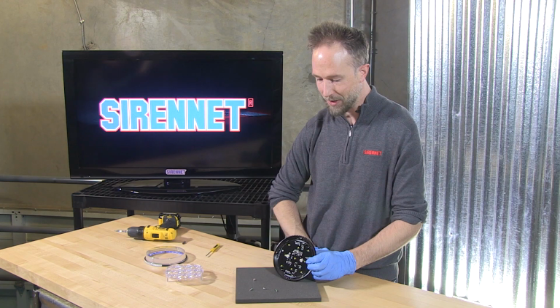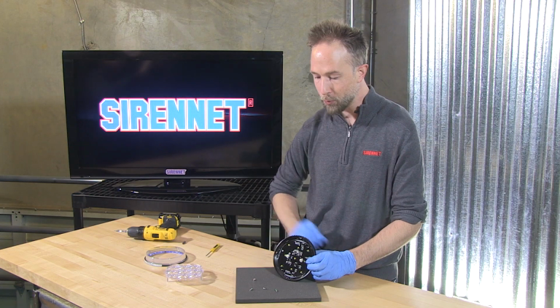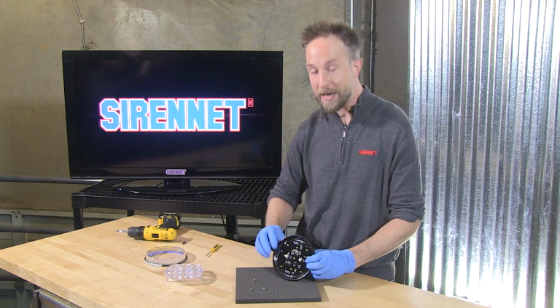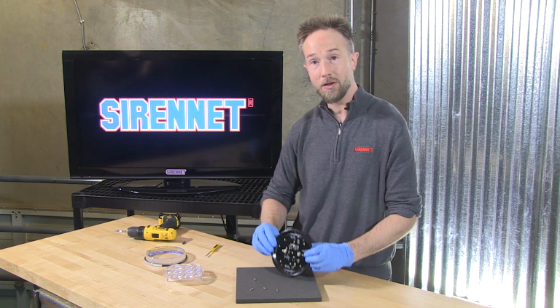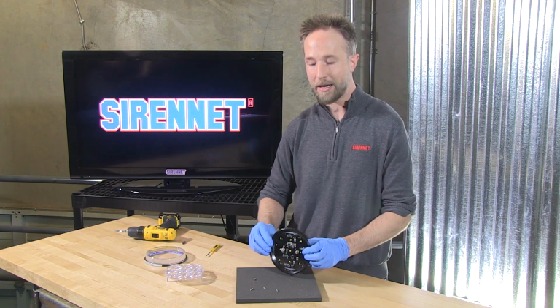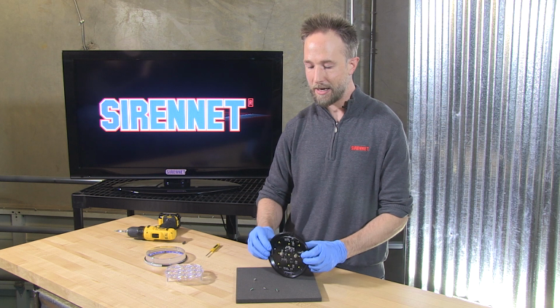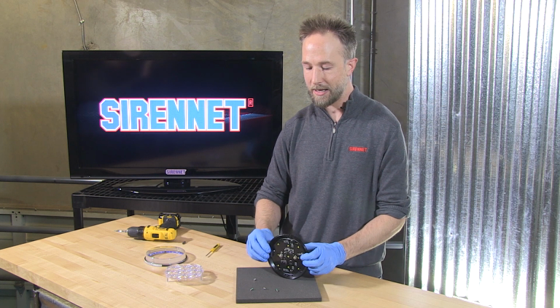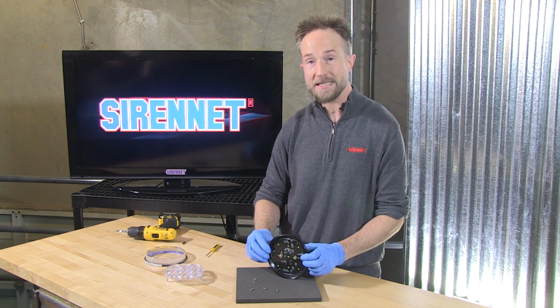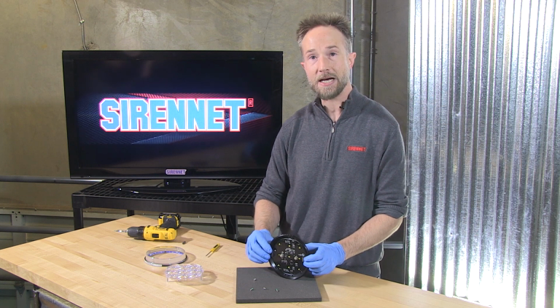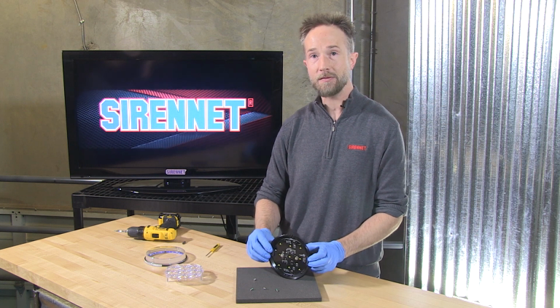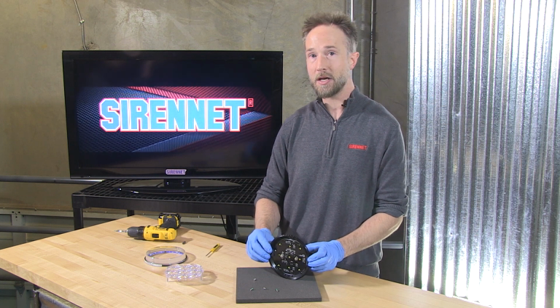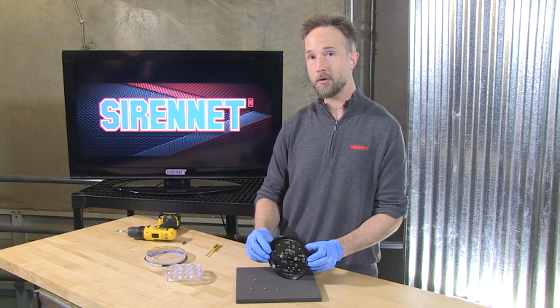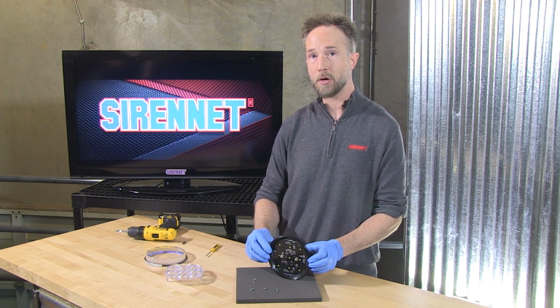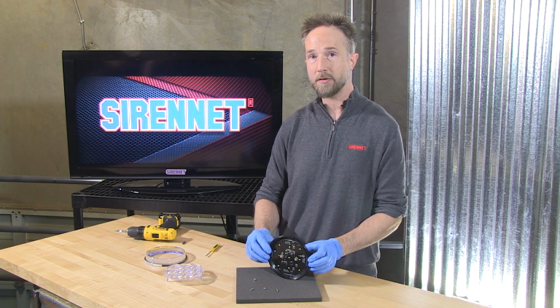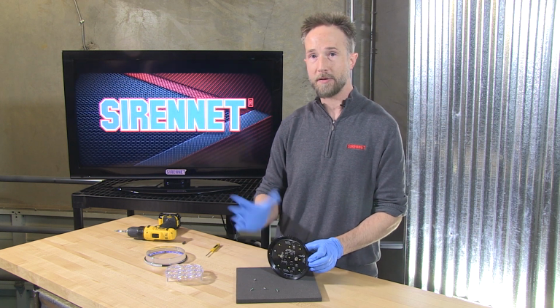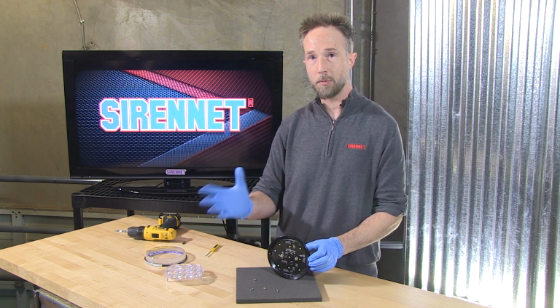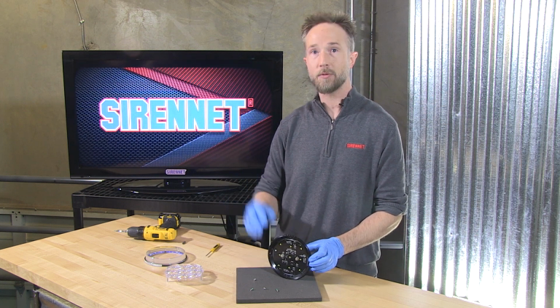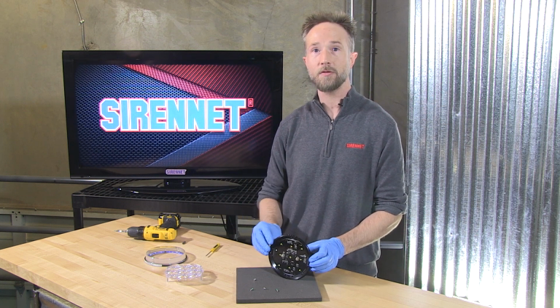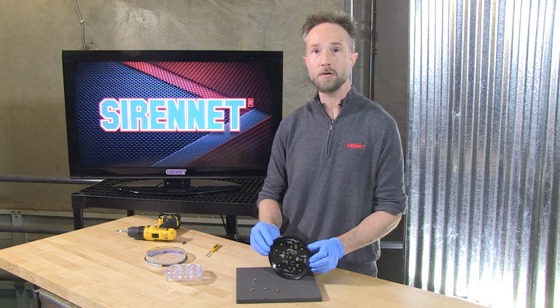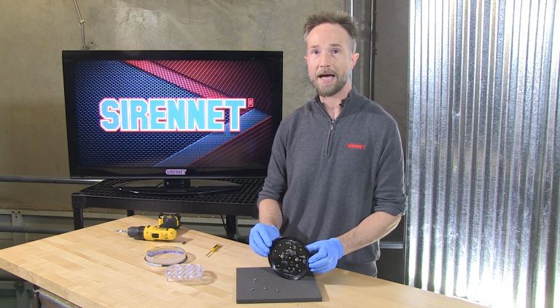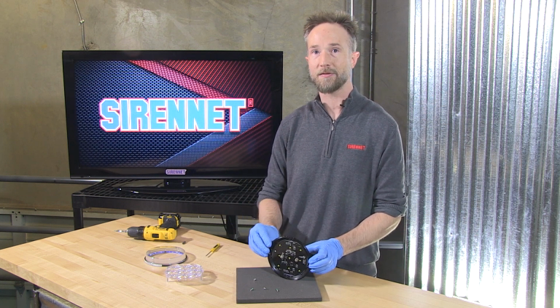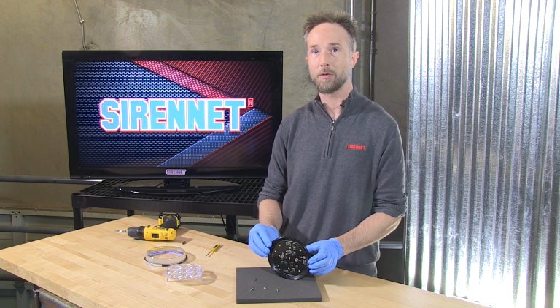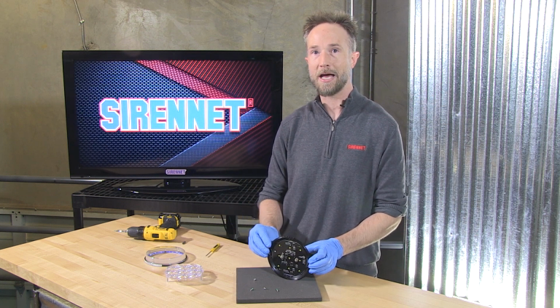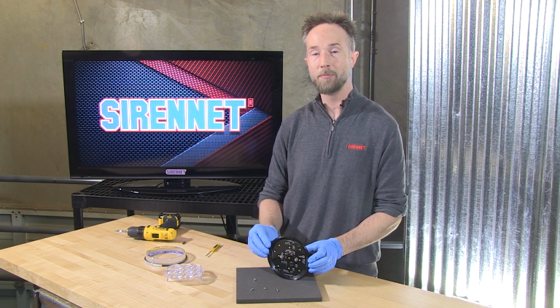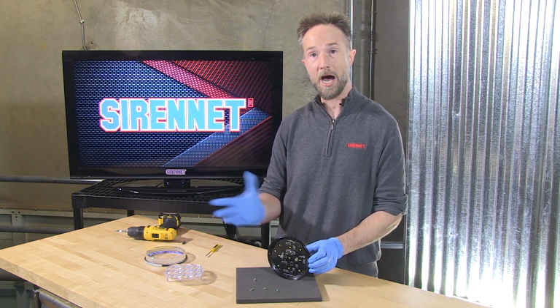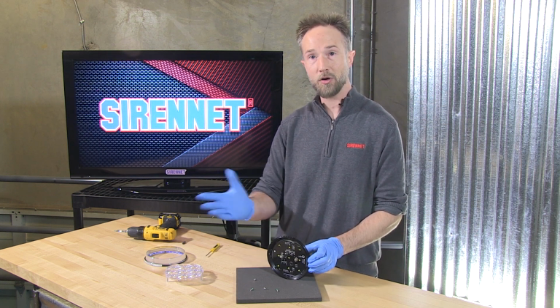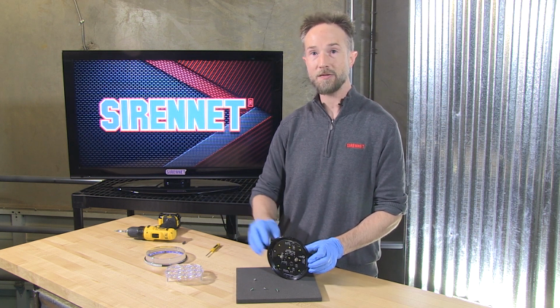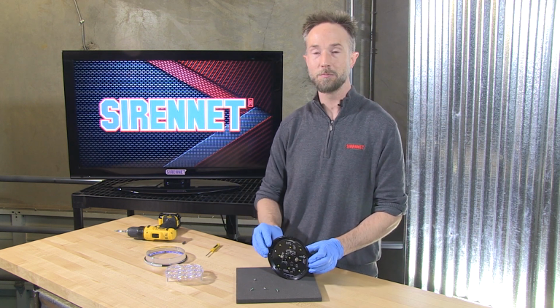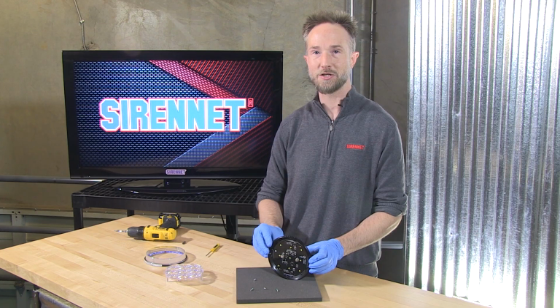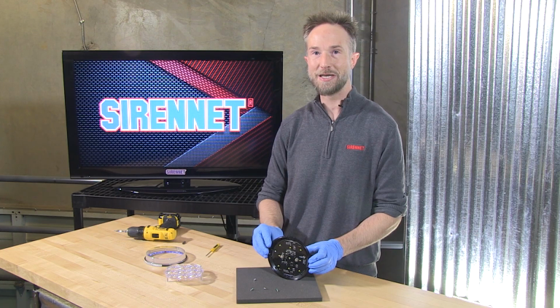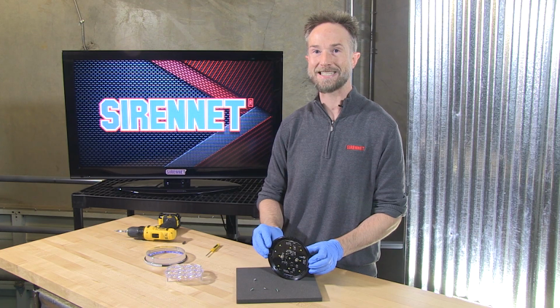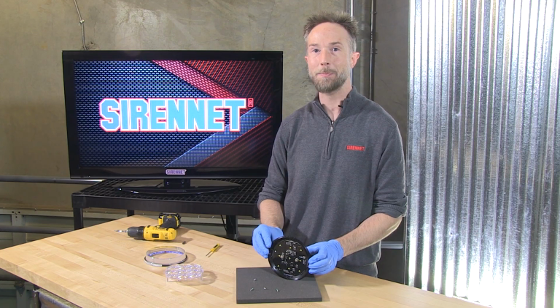So there you have it — a great look at the insides of another product available from us here at SirenNet. I'm Chris. I'll see you next time.